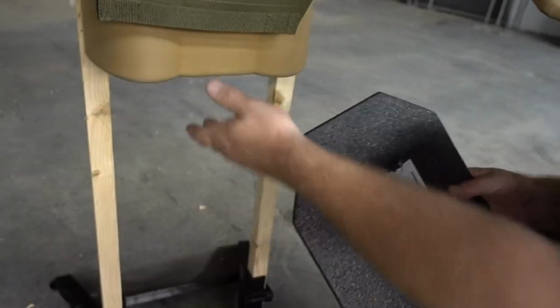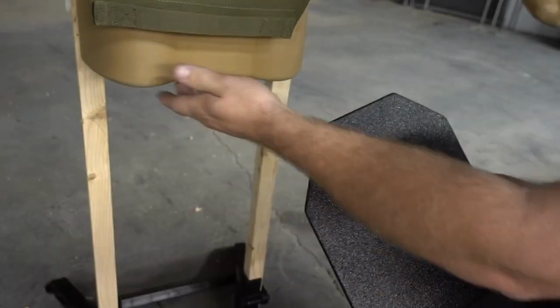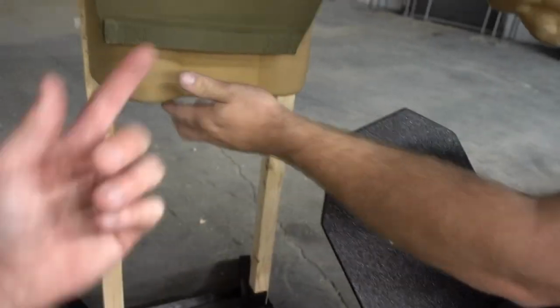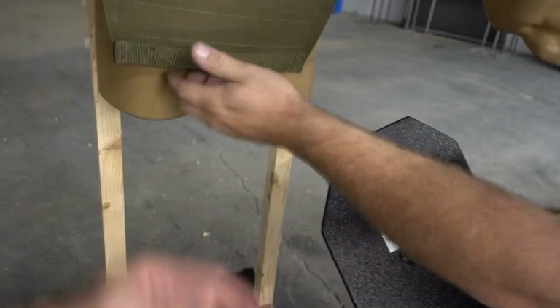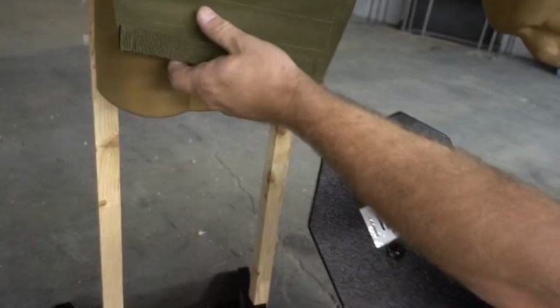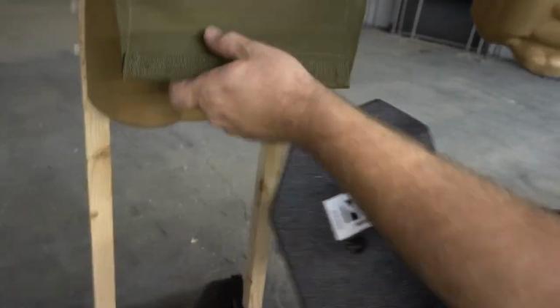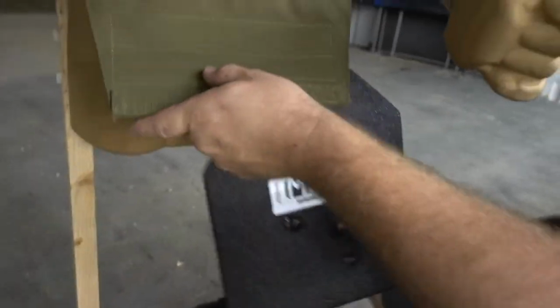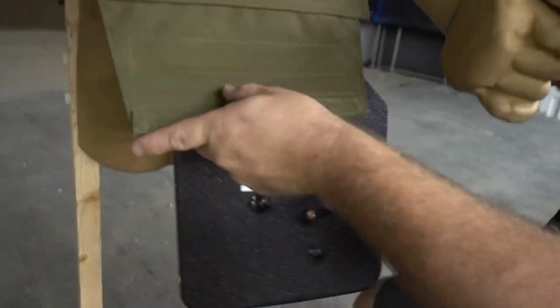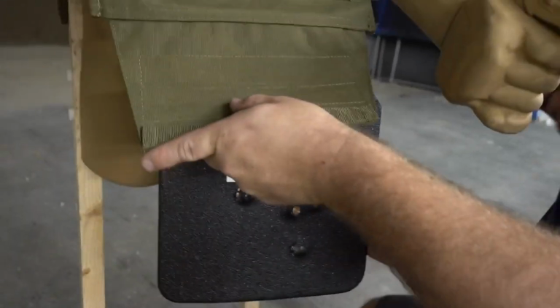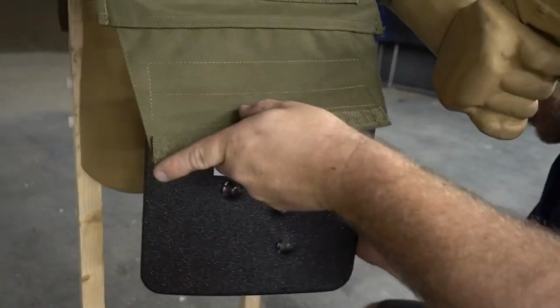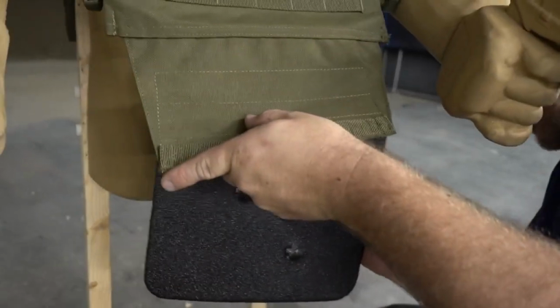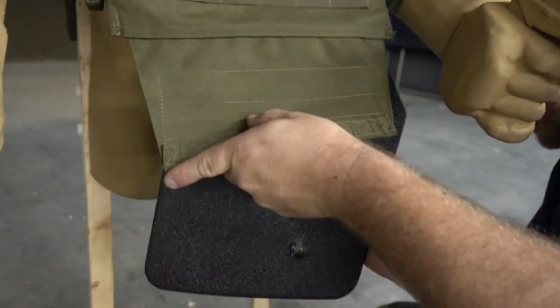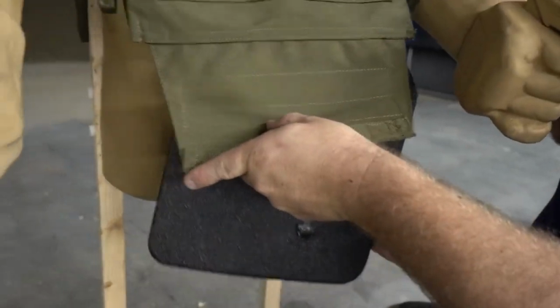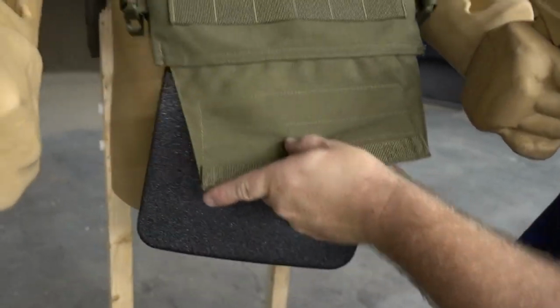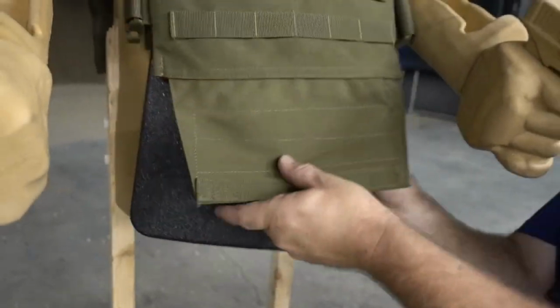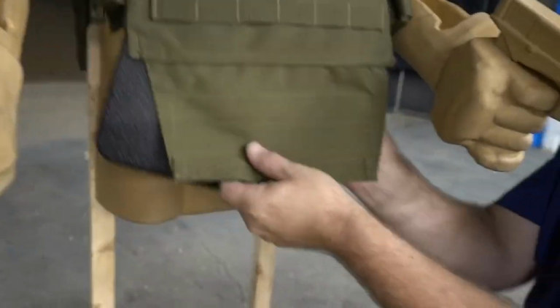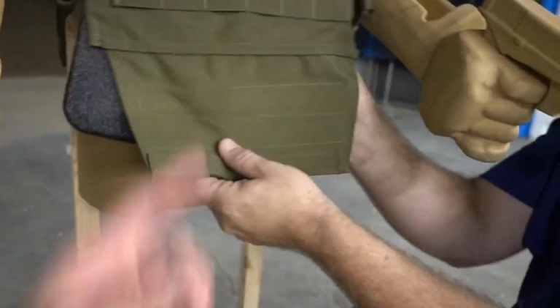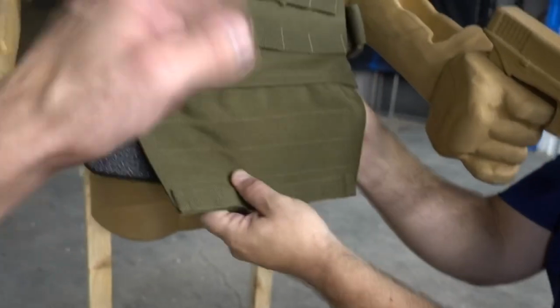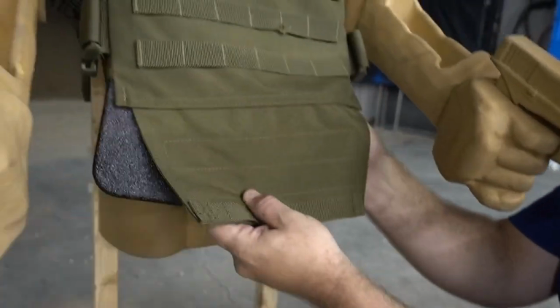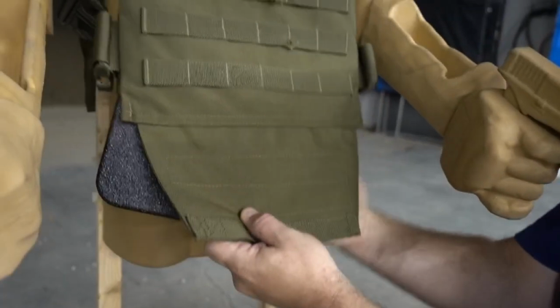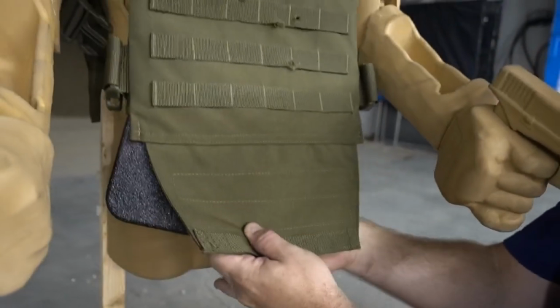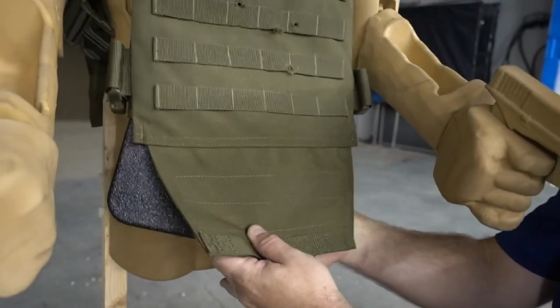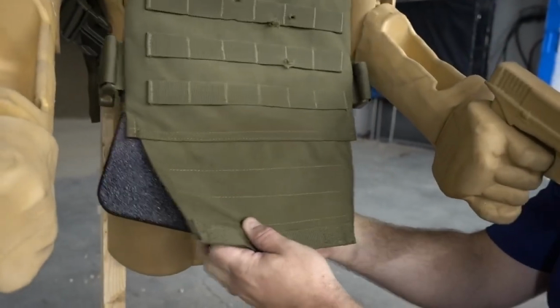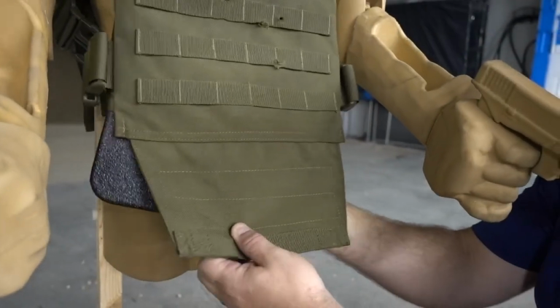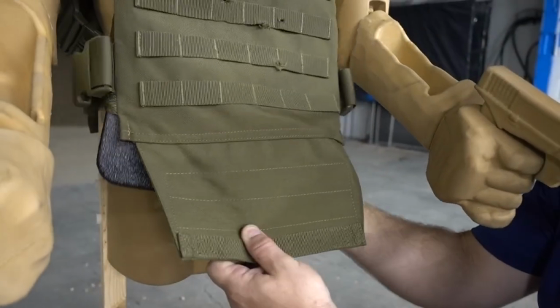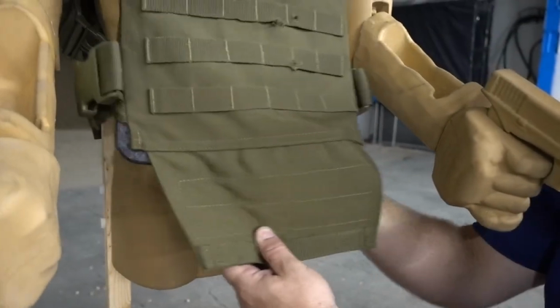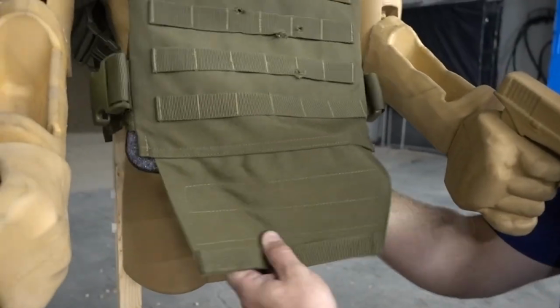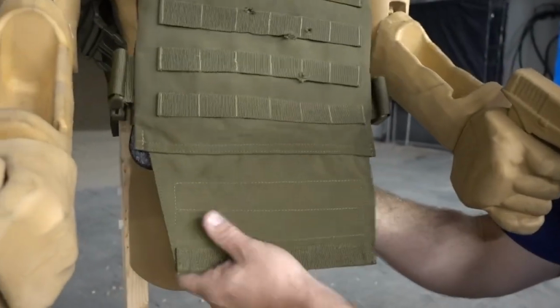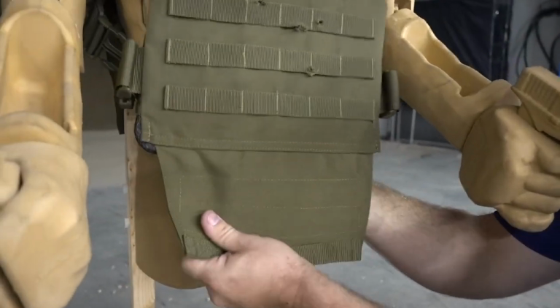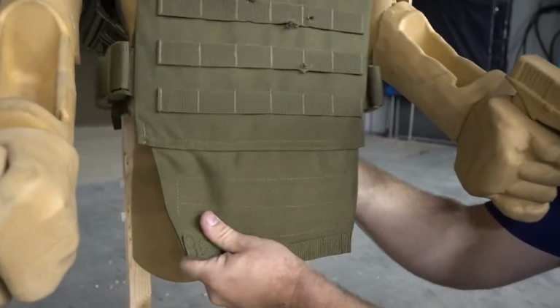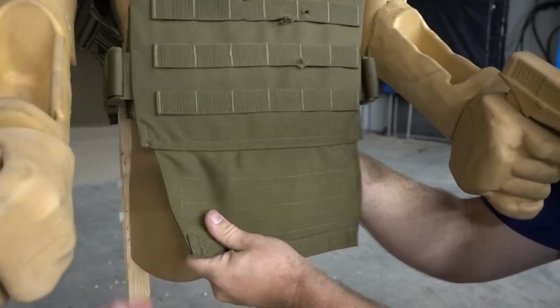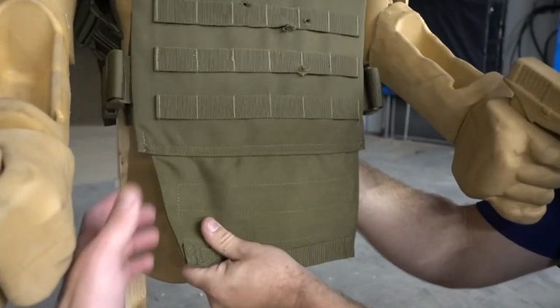Even after dropping it on the ground, they stayed in there. You can't hardly pull them out.